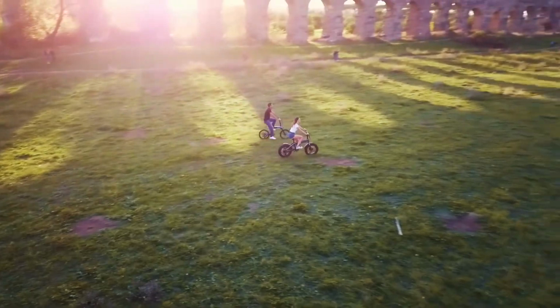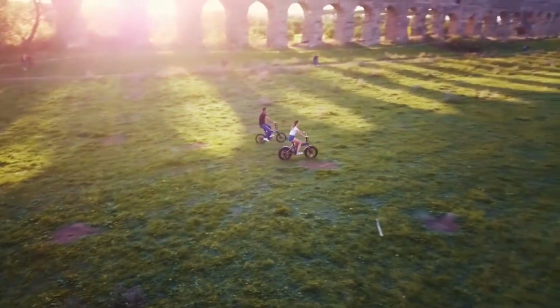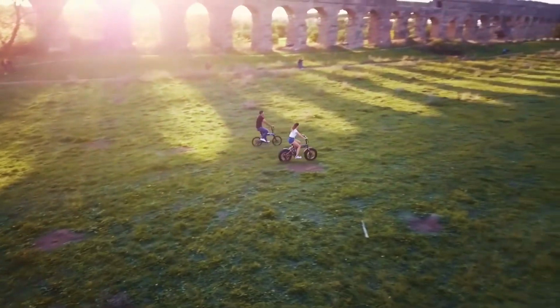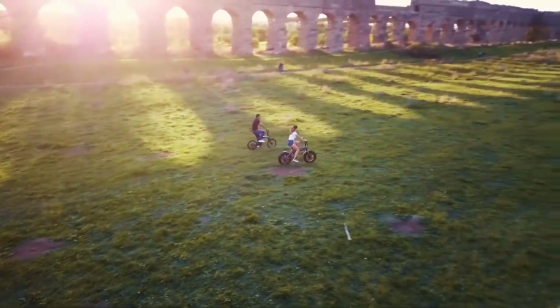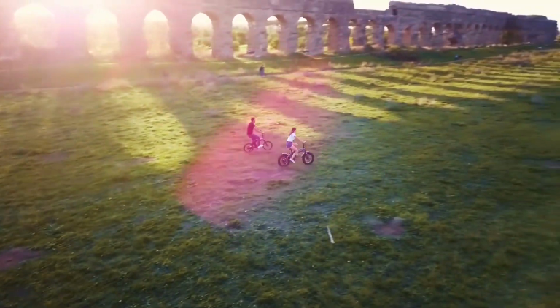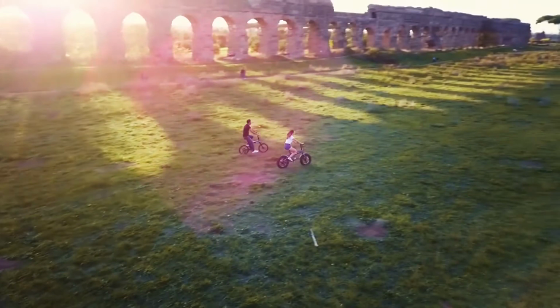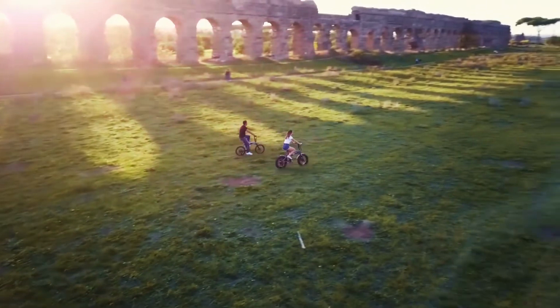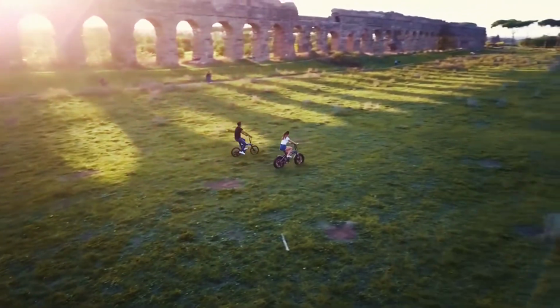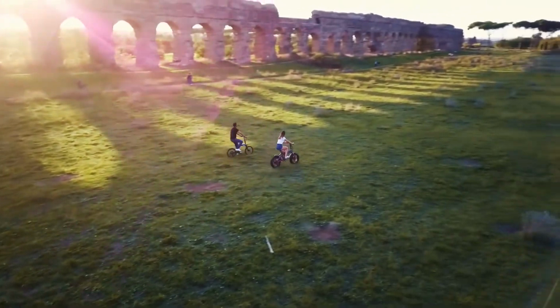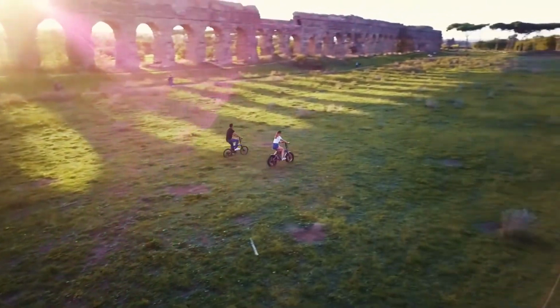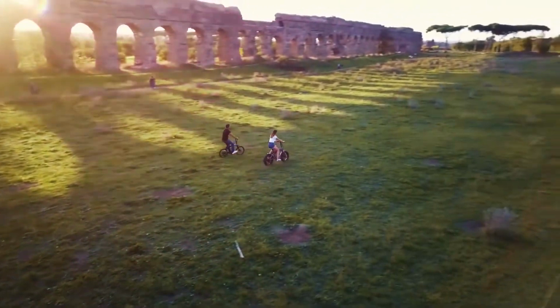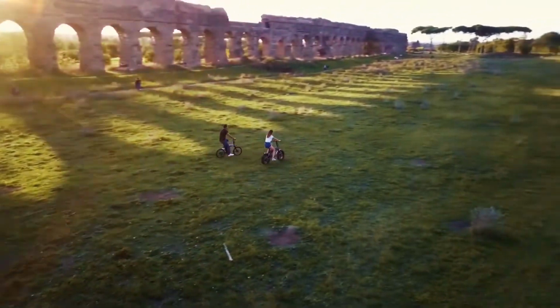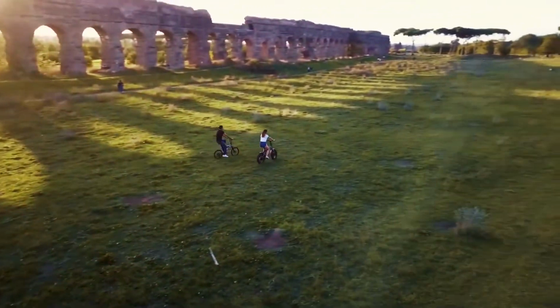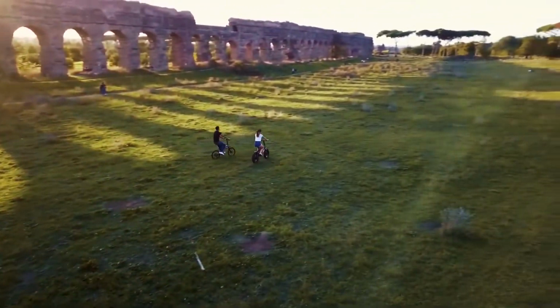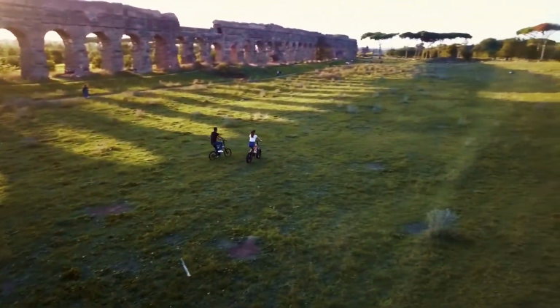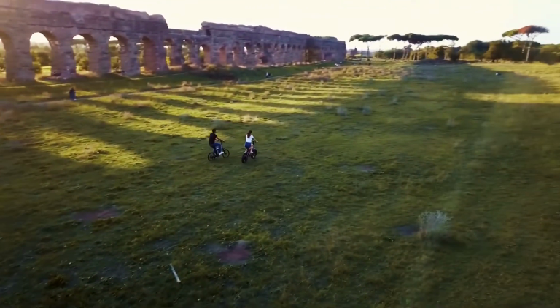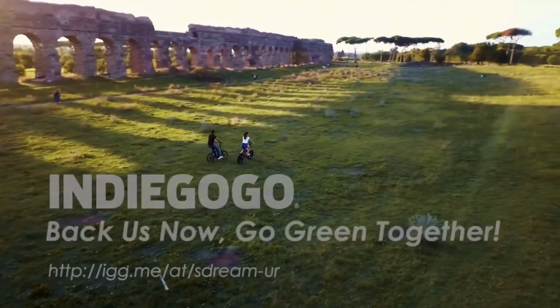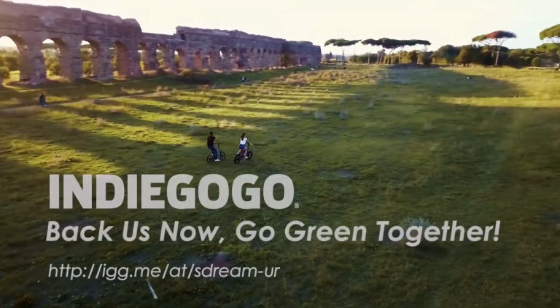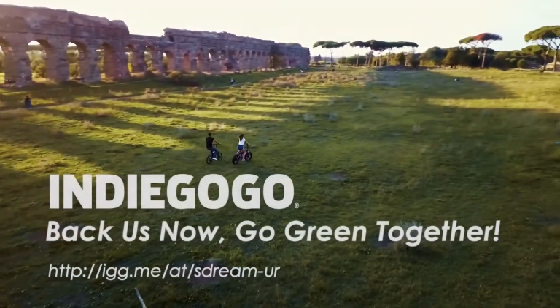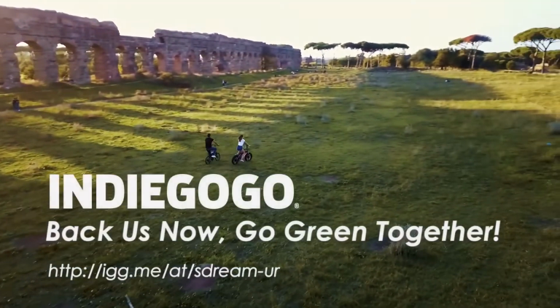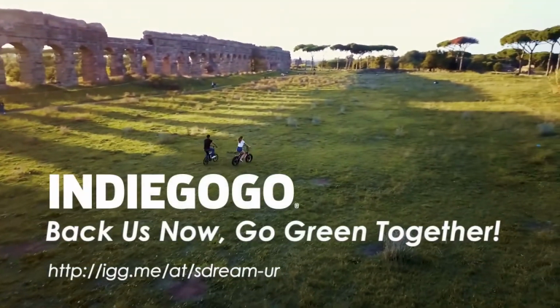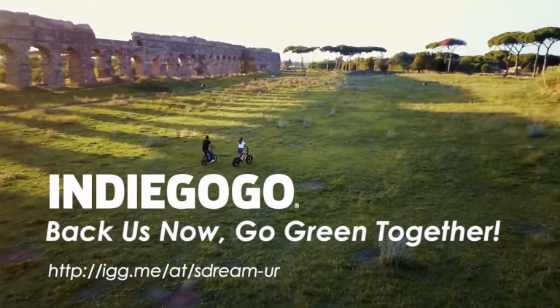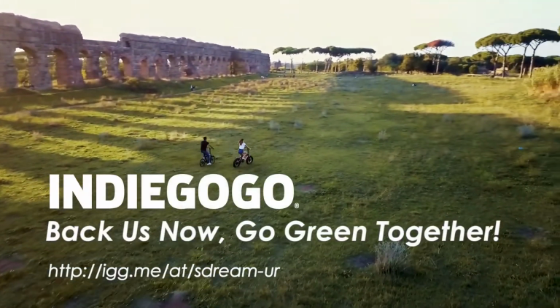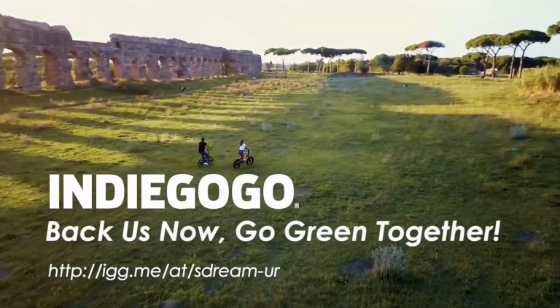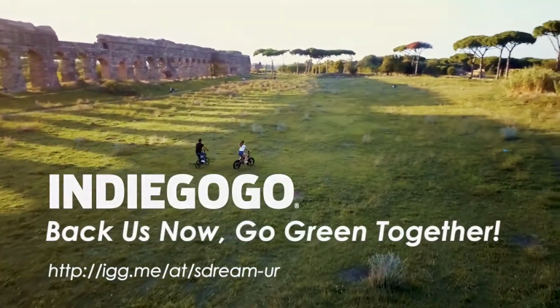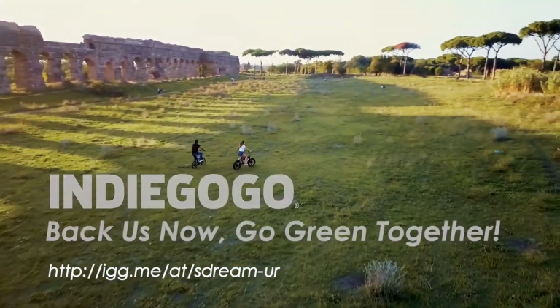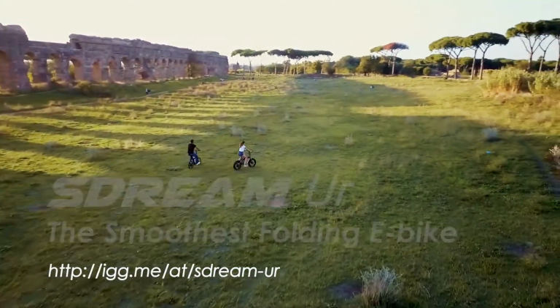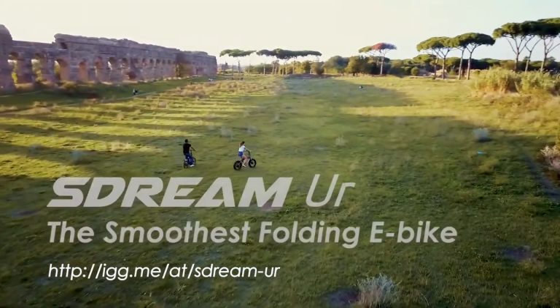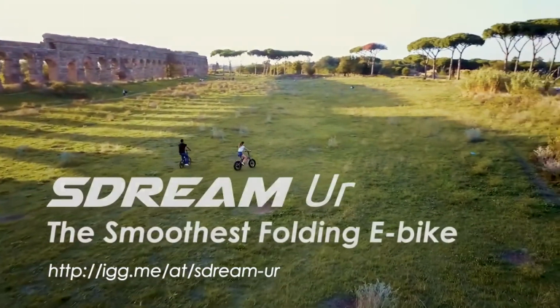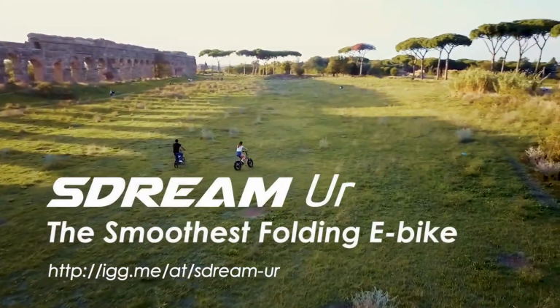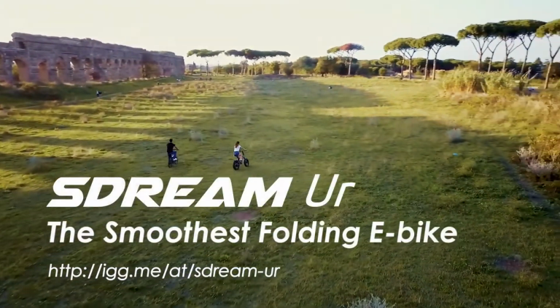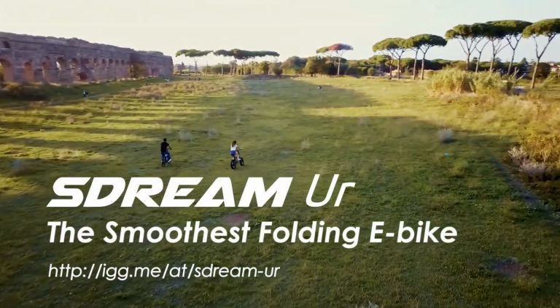Can't wait to own the joy of urban exploration? Back us on Indiegogo — it is yours.